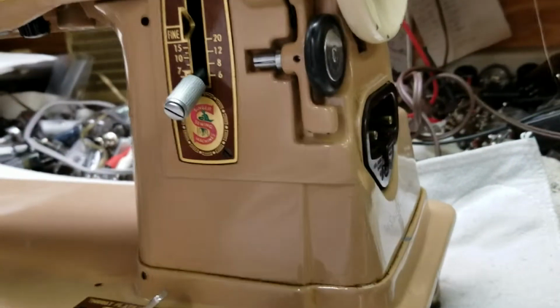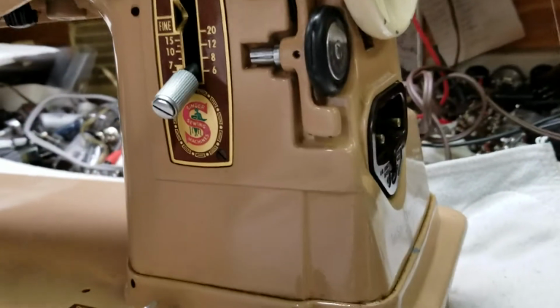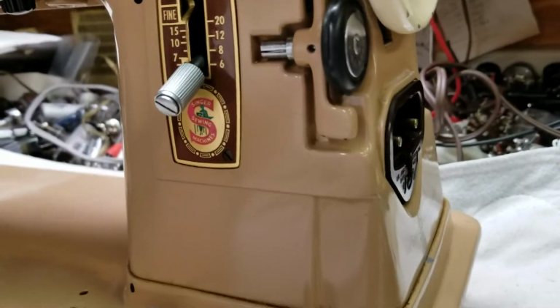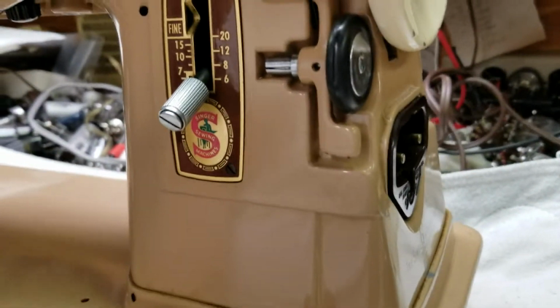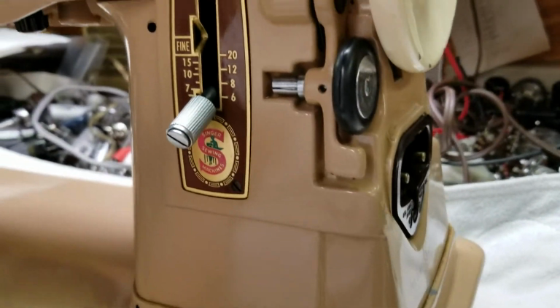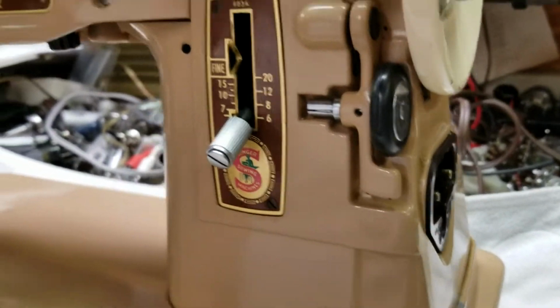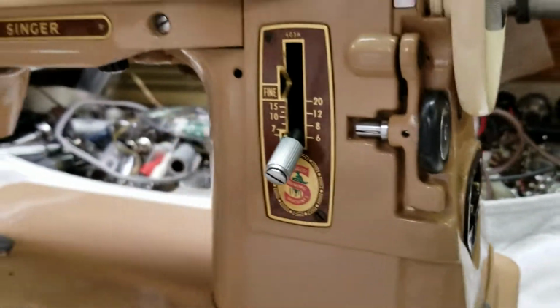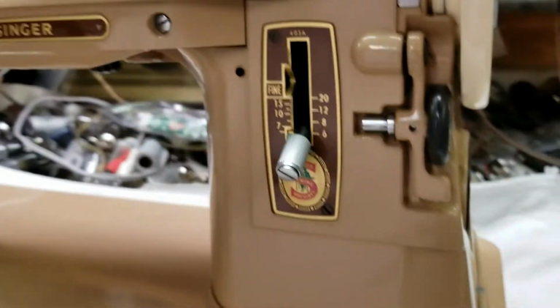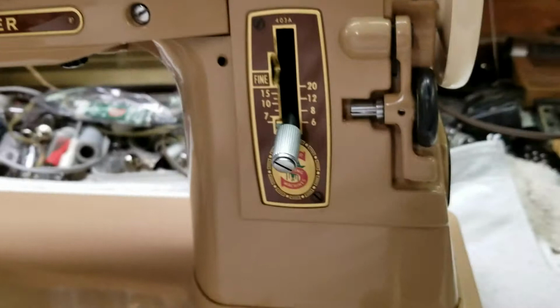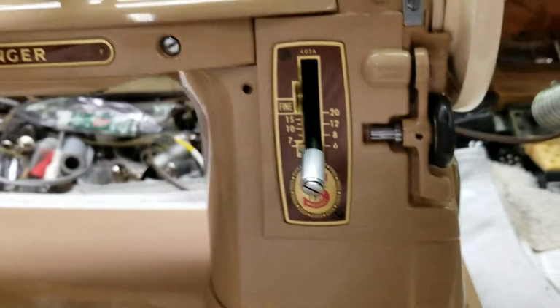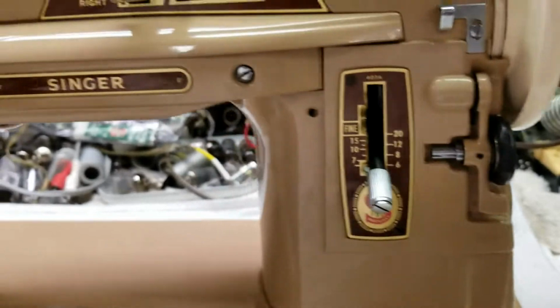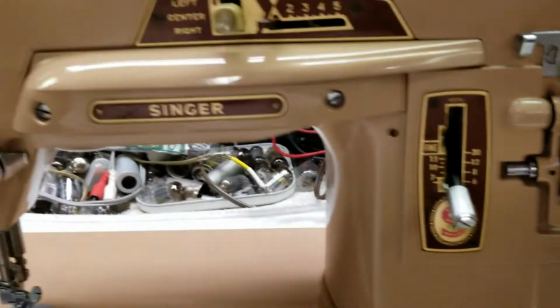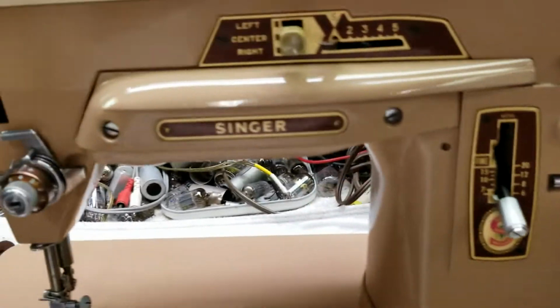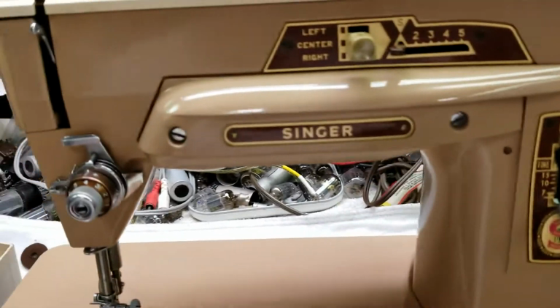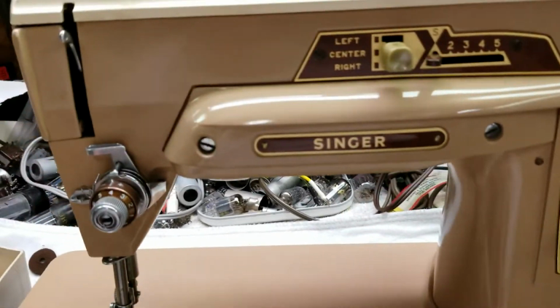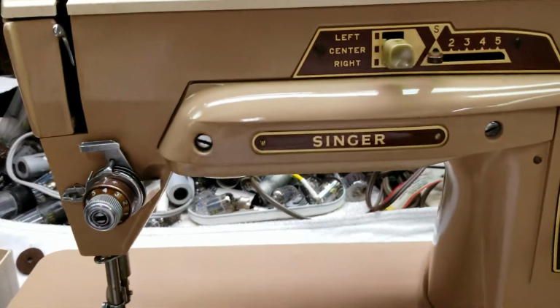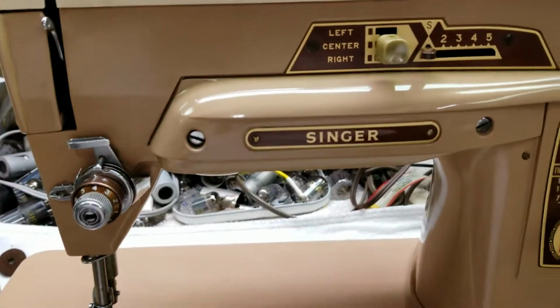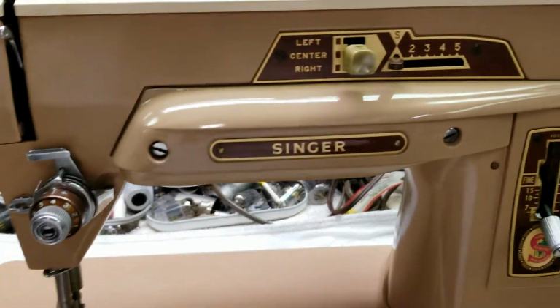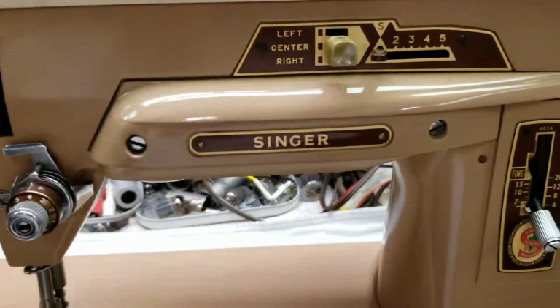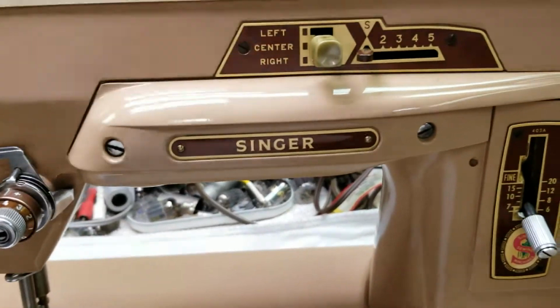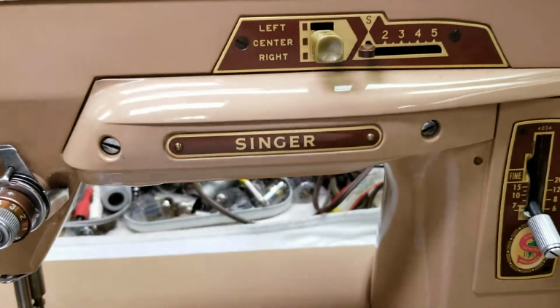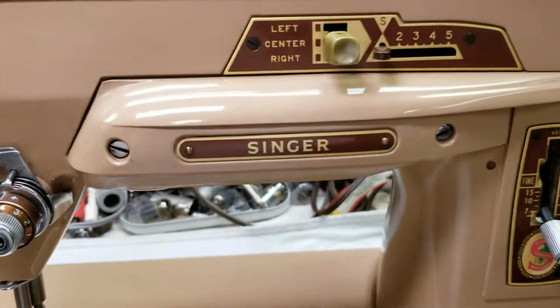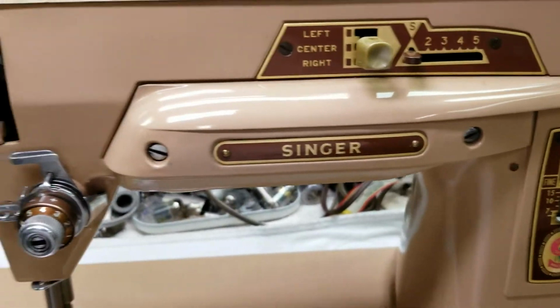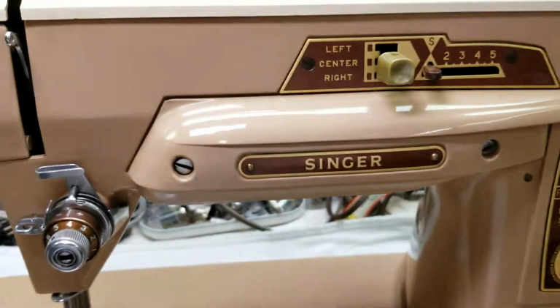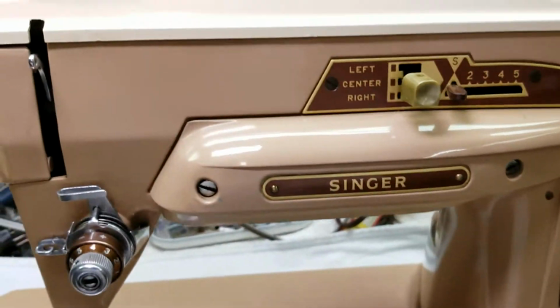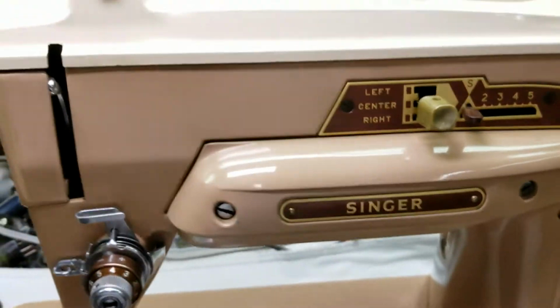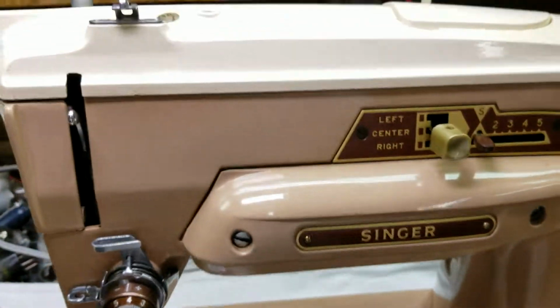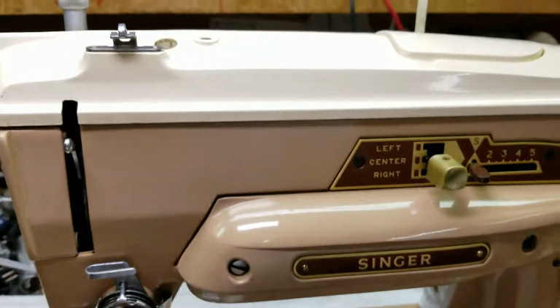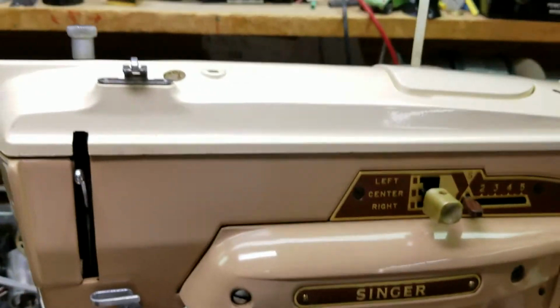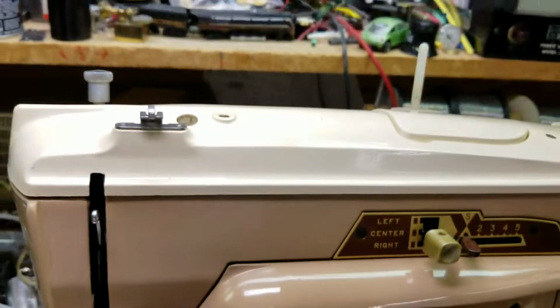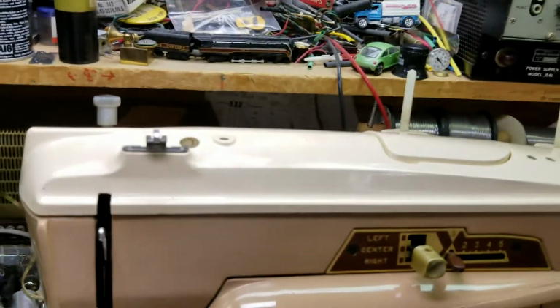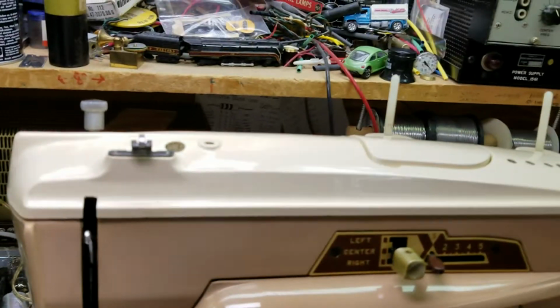It did a really nice job on this thing — it shines like a mirror. It is just absolutely gorgeous, beautiful condition.